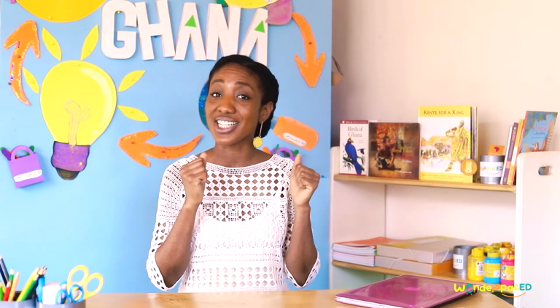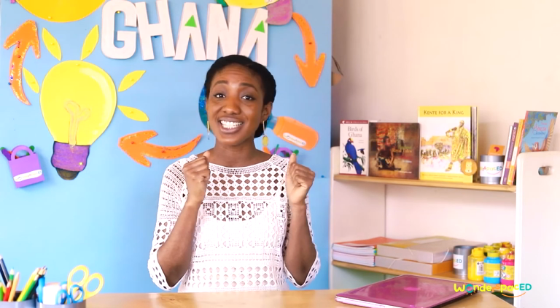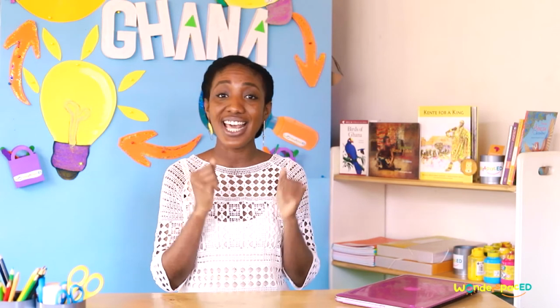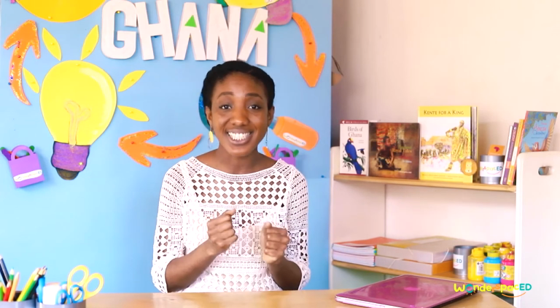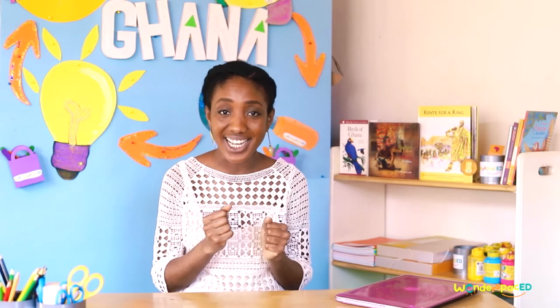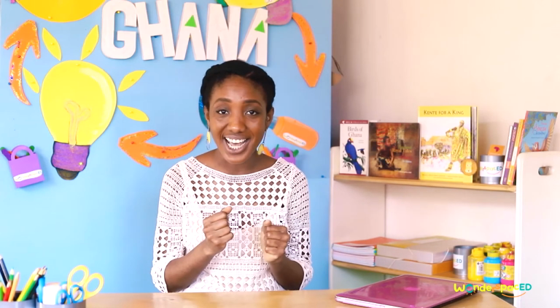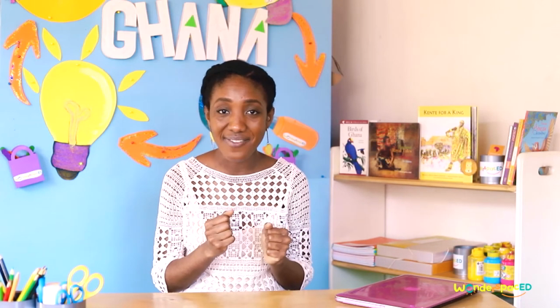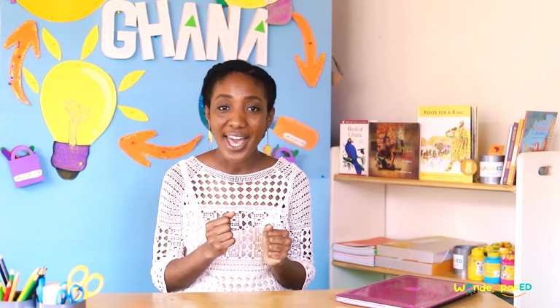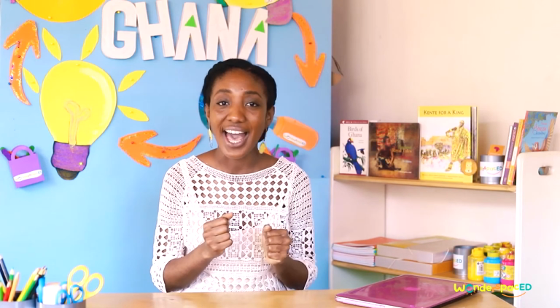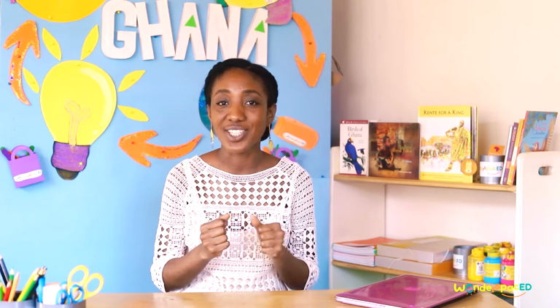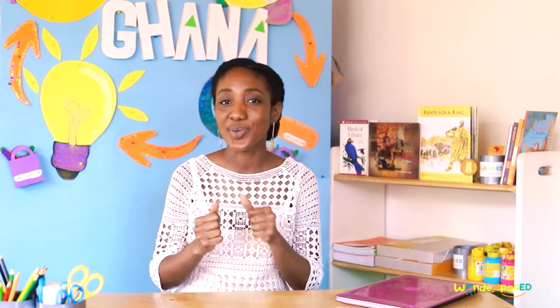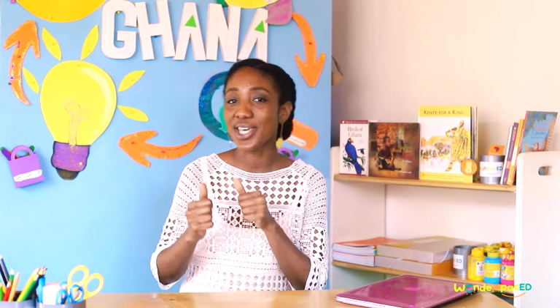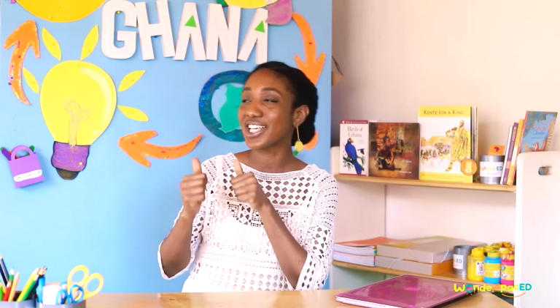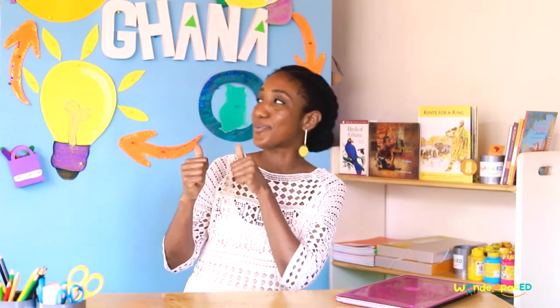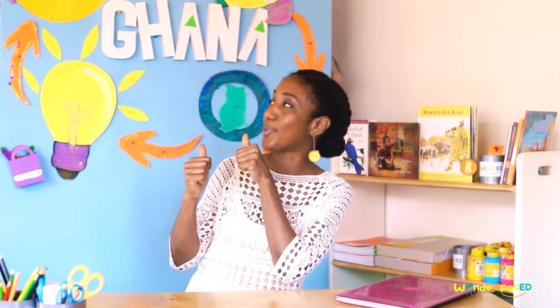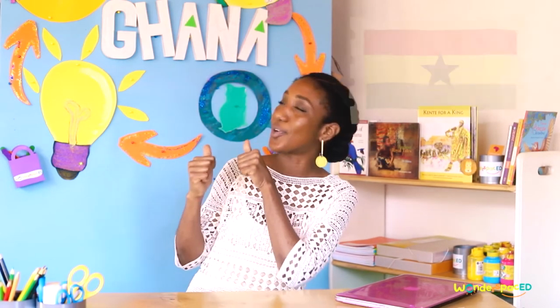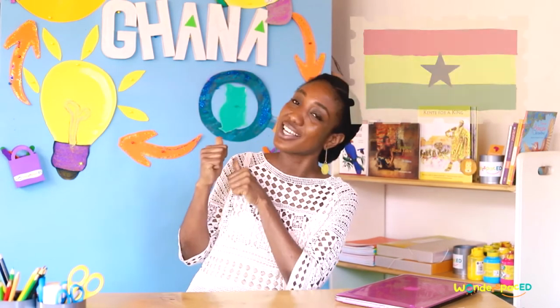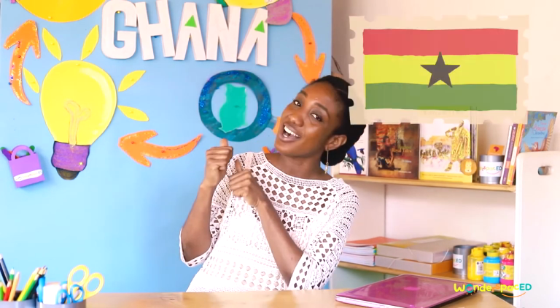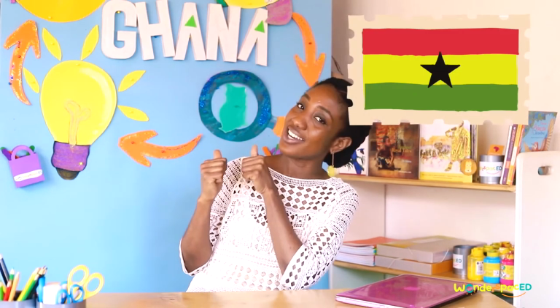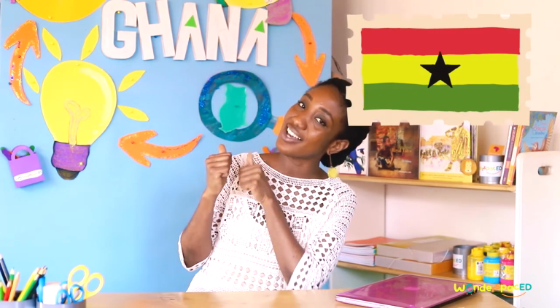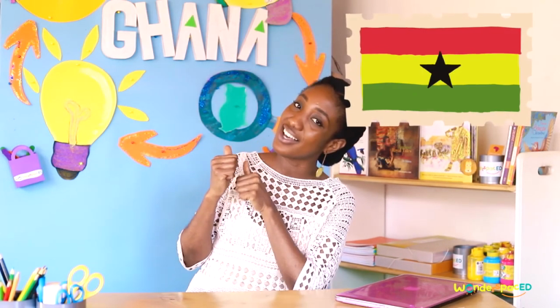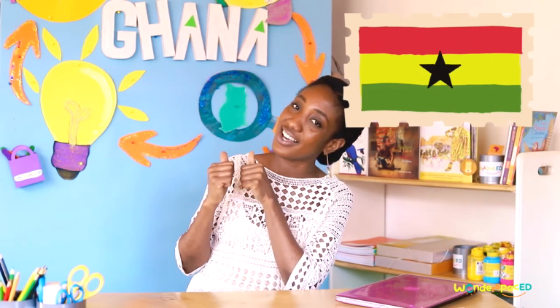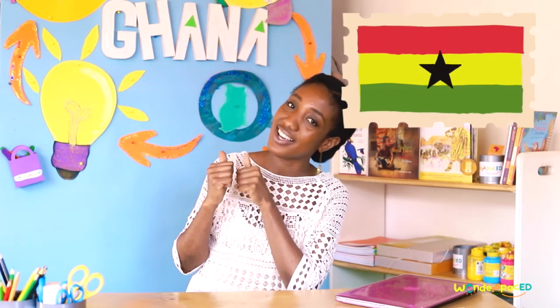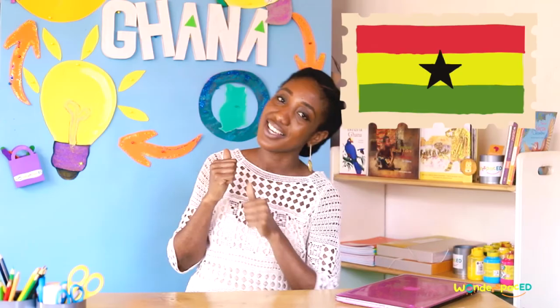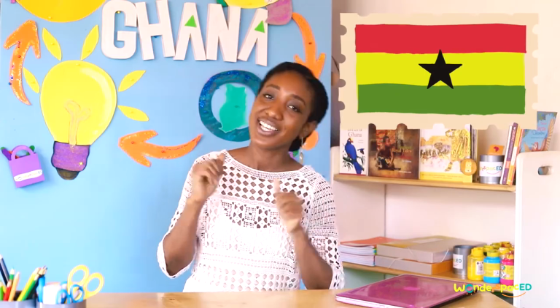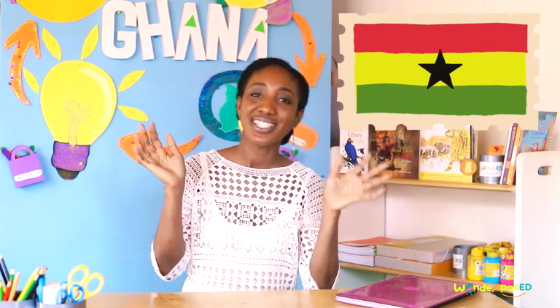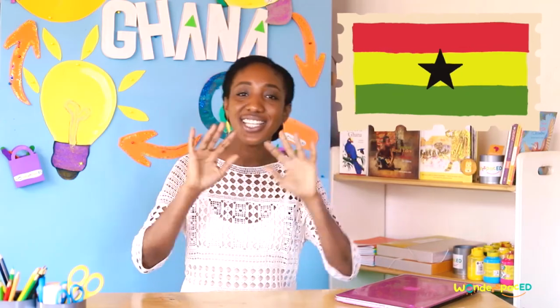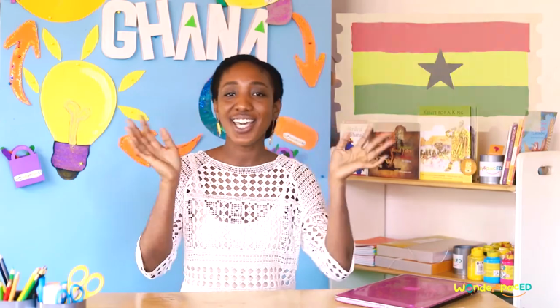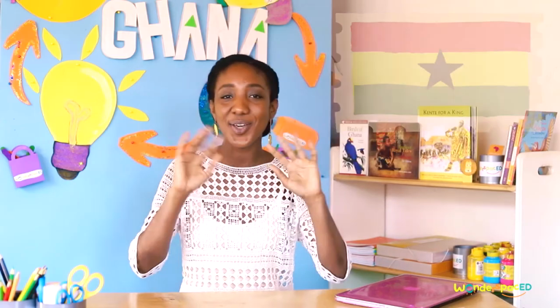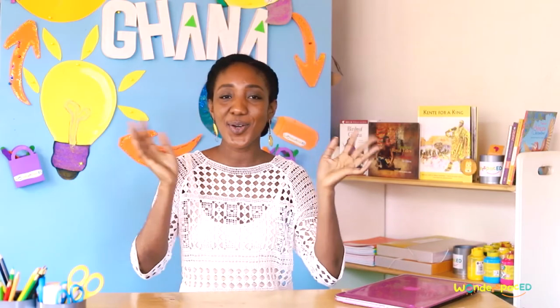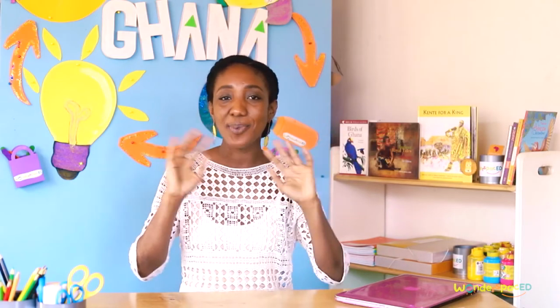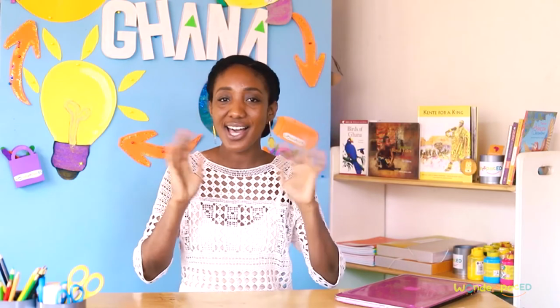Thank you so much for watching. Join us next time as we explore Ghana. See you, bye!